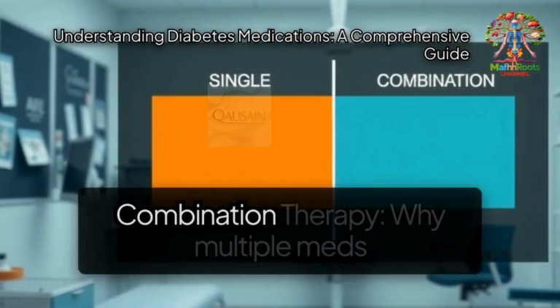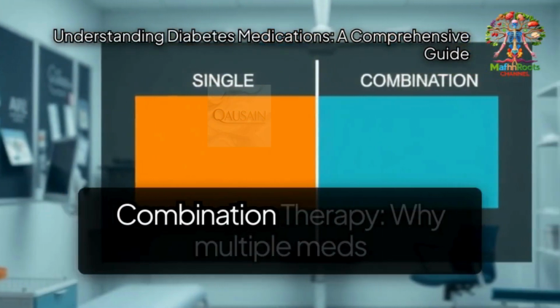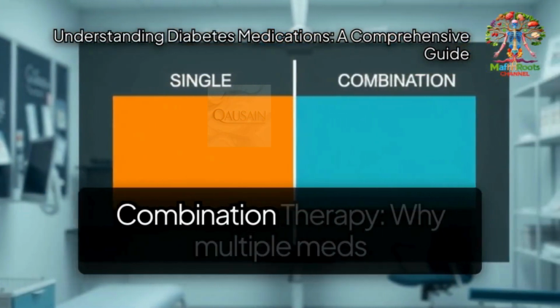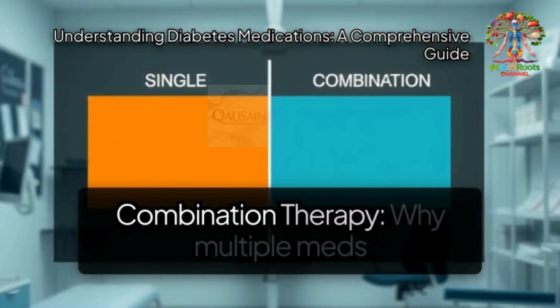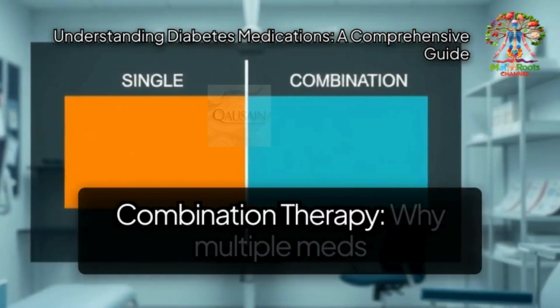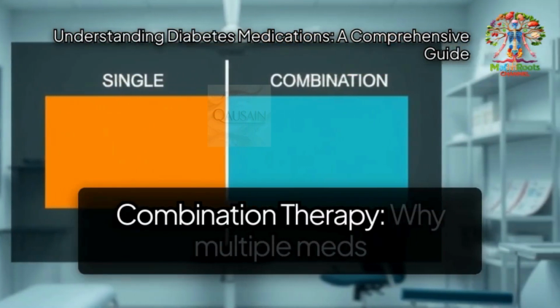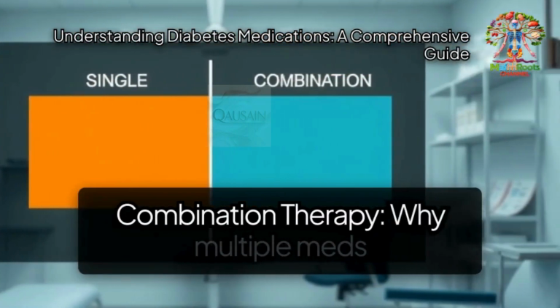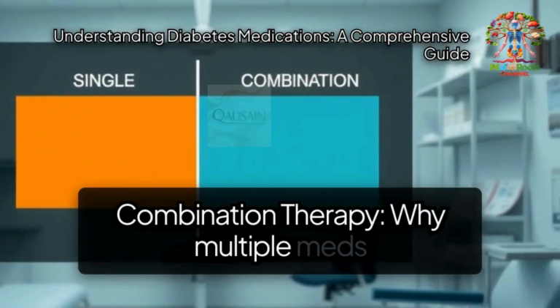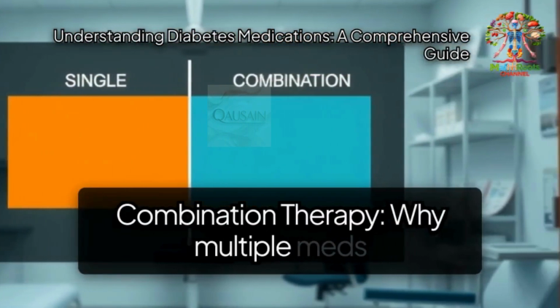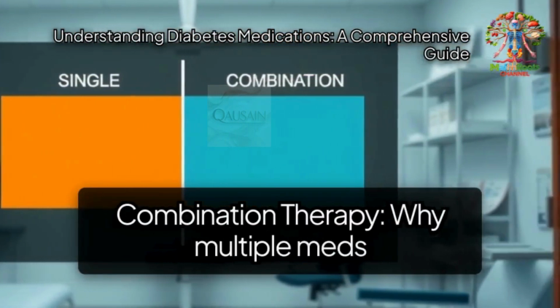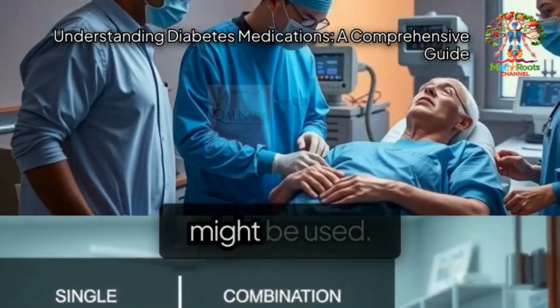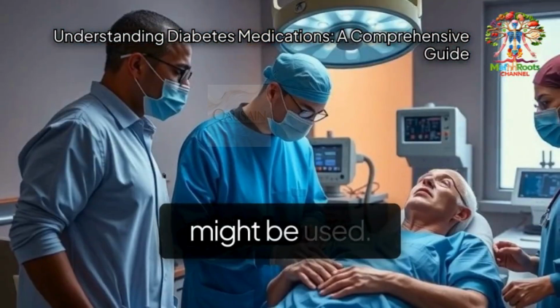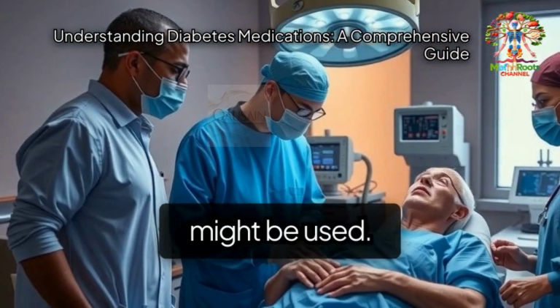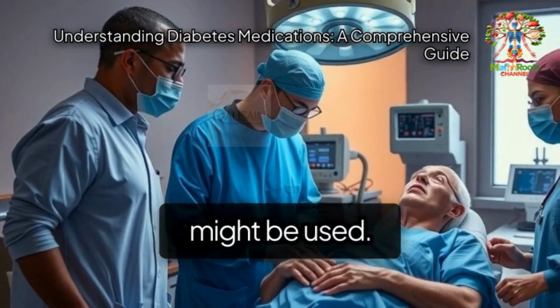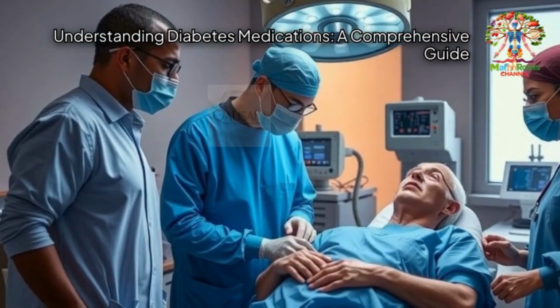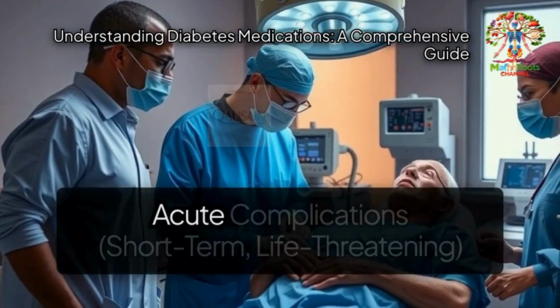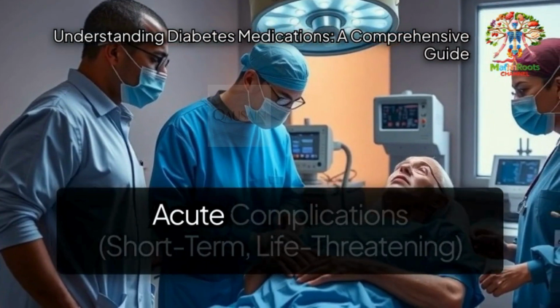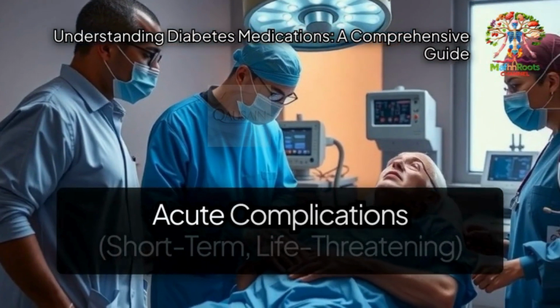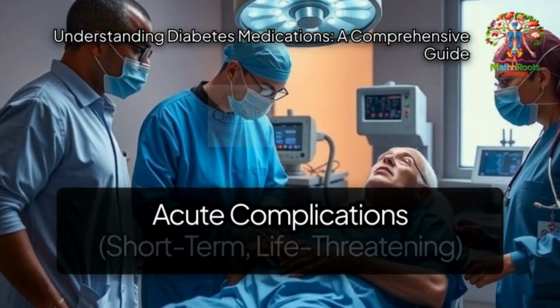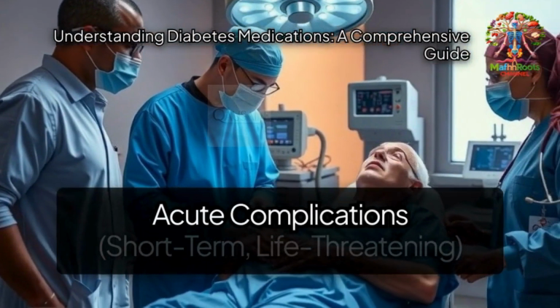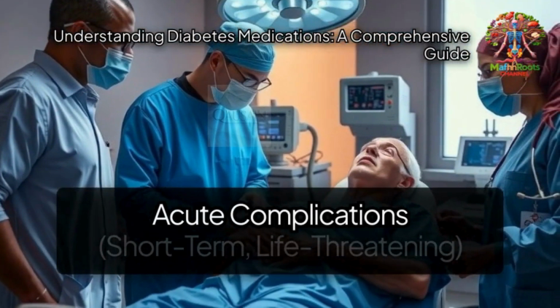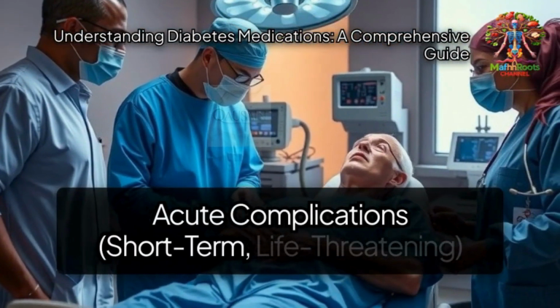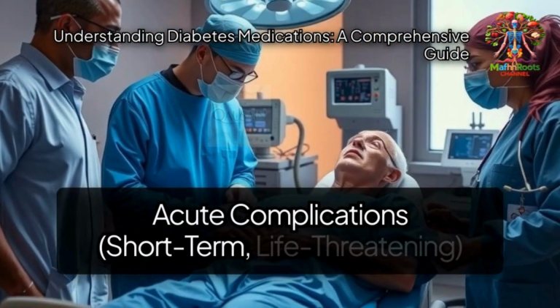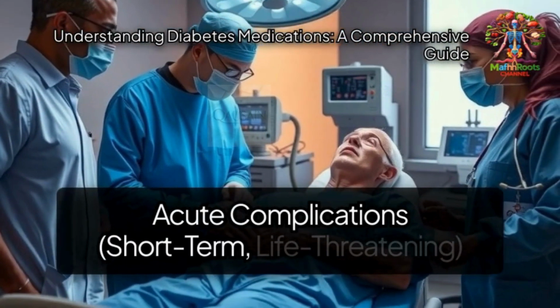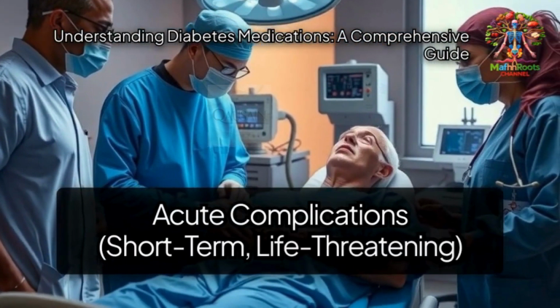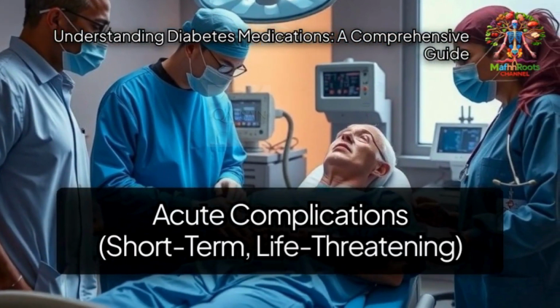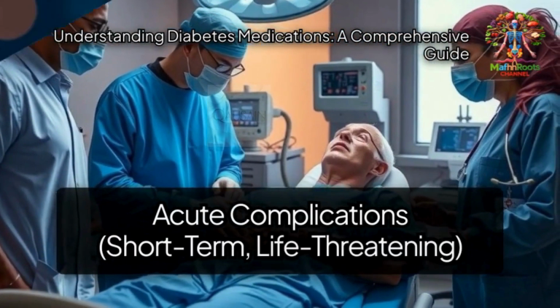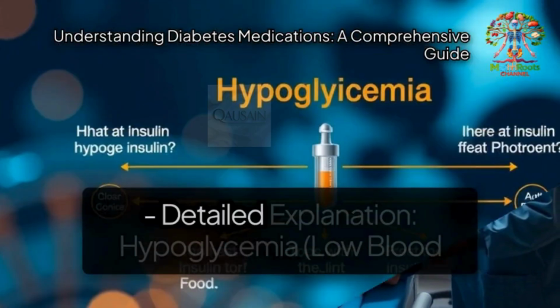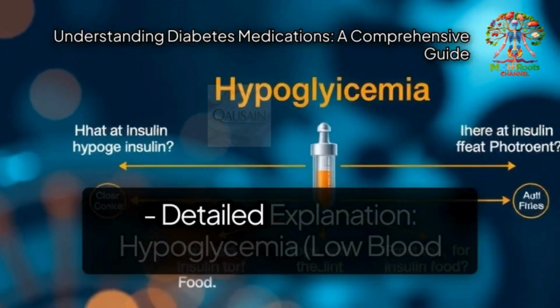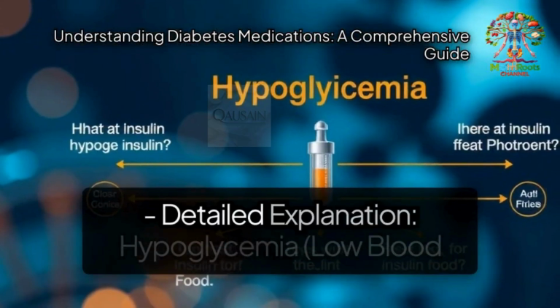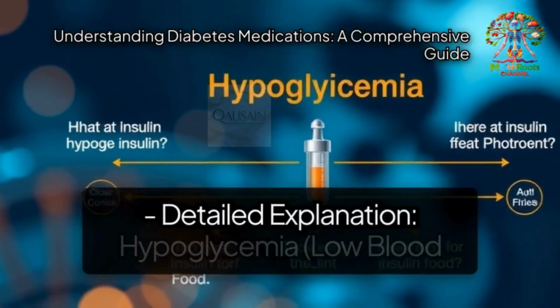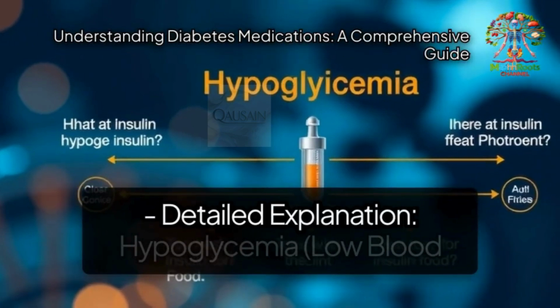Combination therapy — why multiple medications might be used together. Acute complications: short-term, life-threatening conditions requiring detailed explanation.